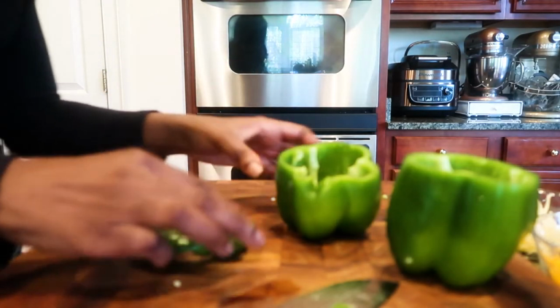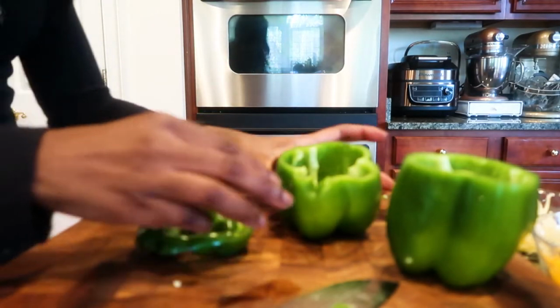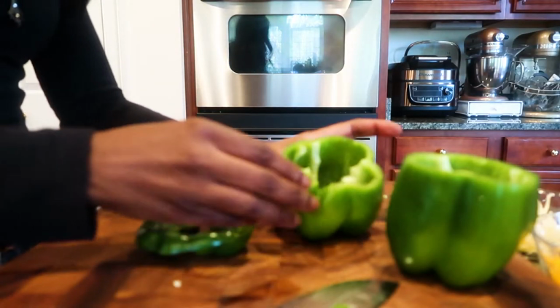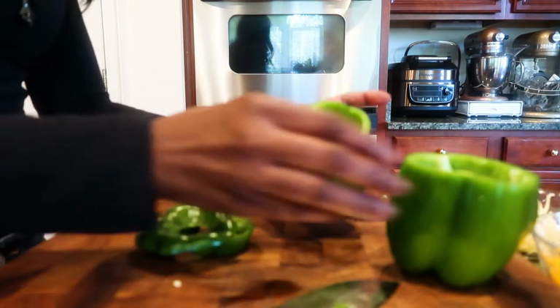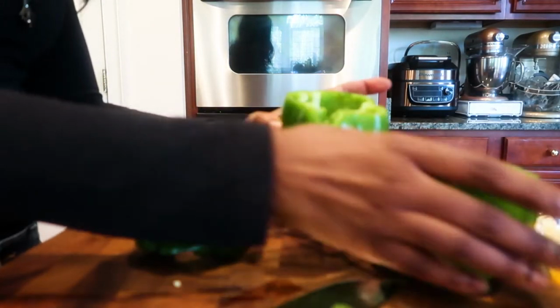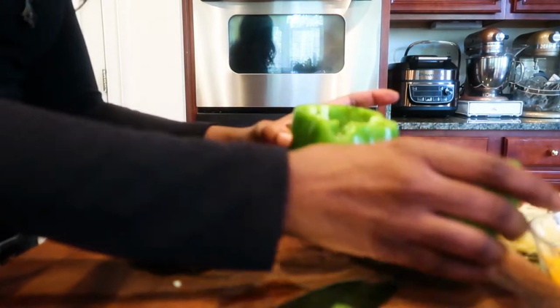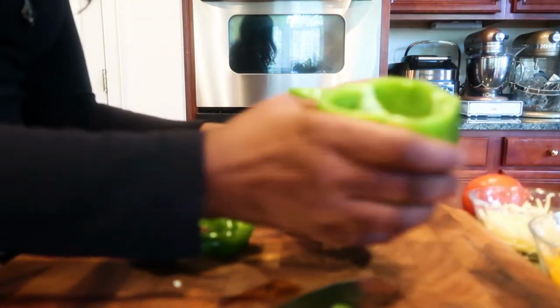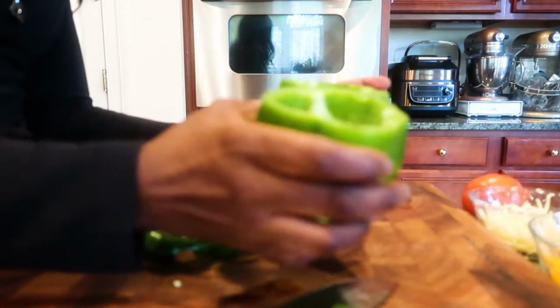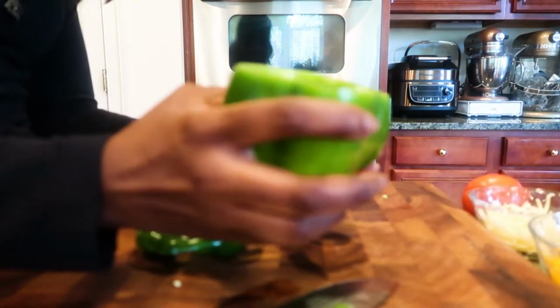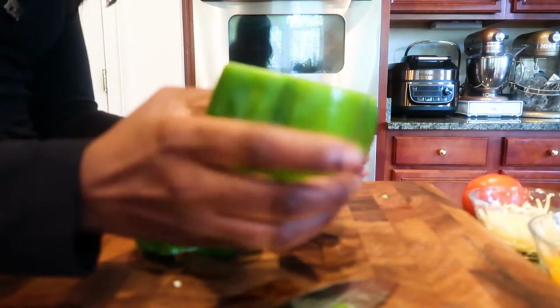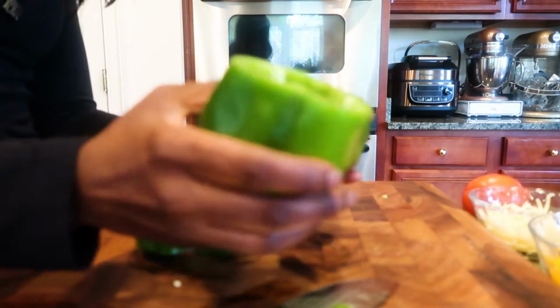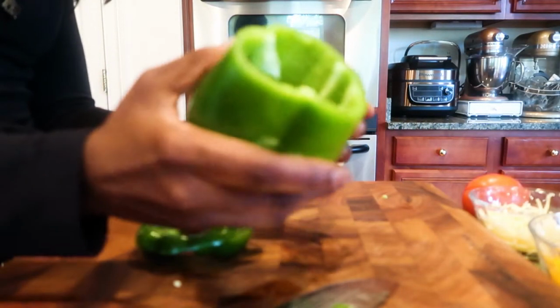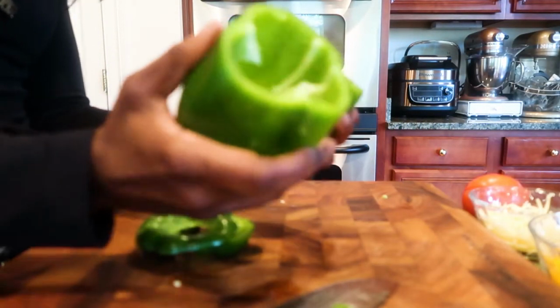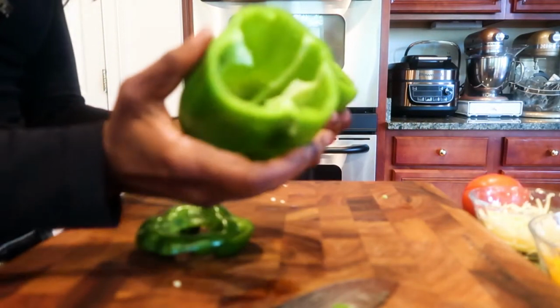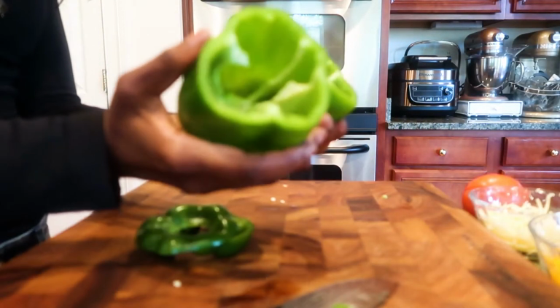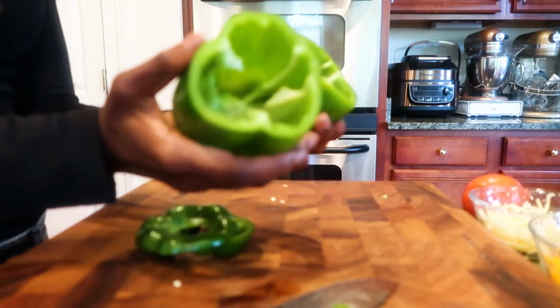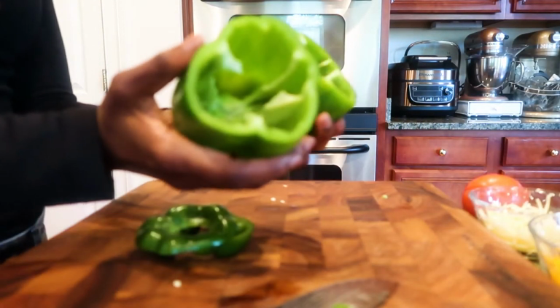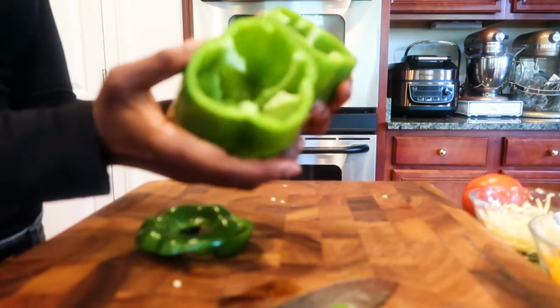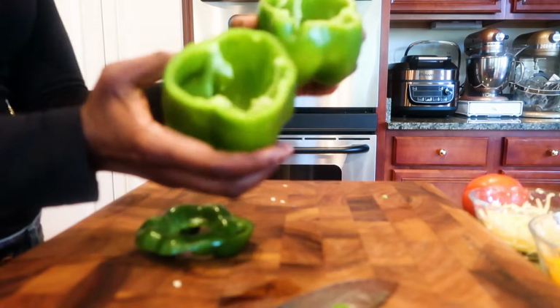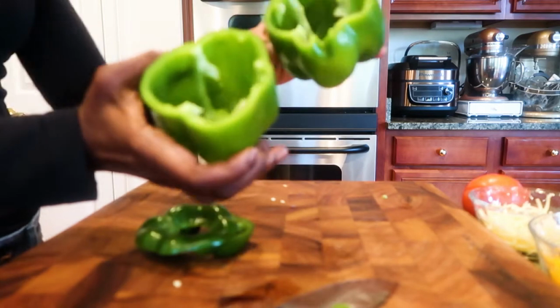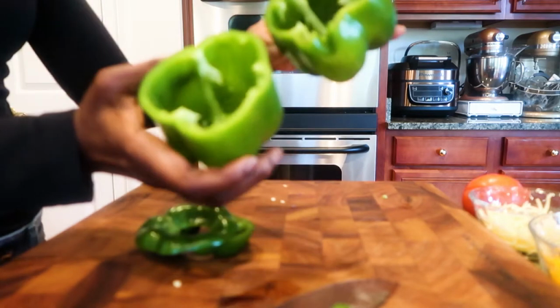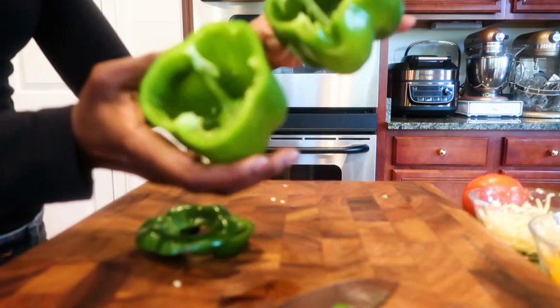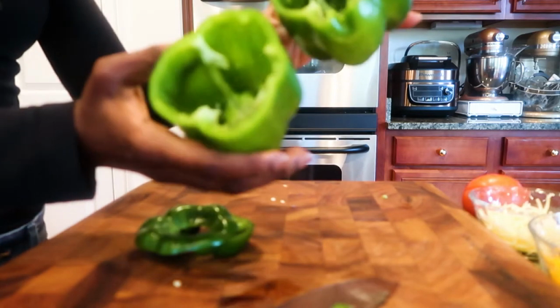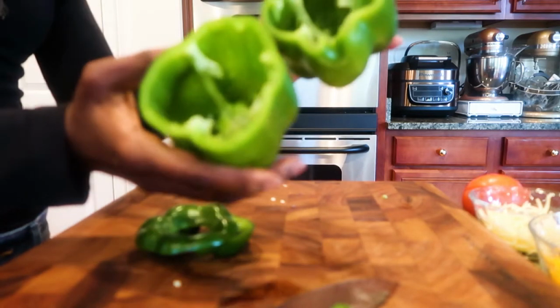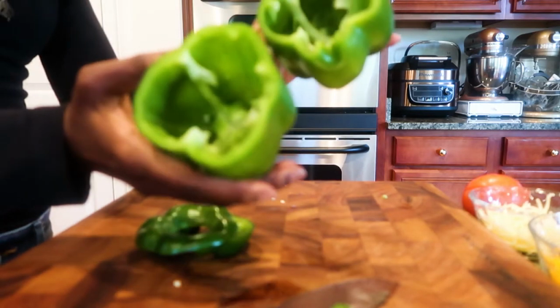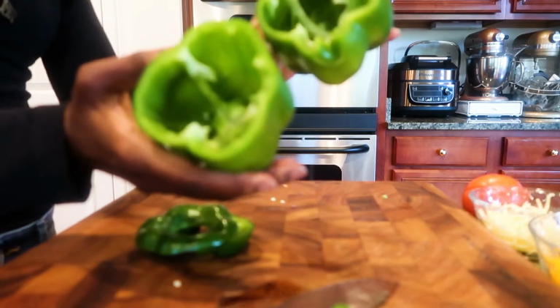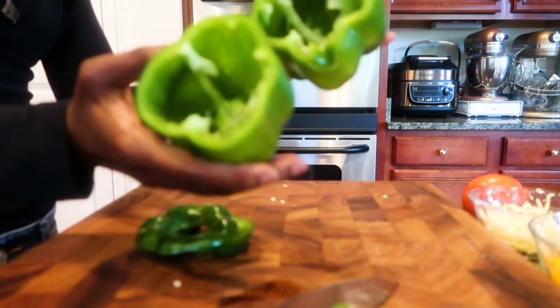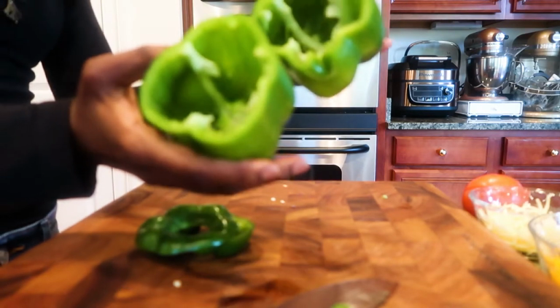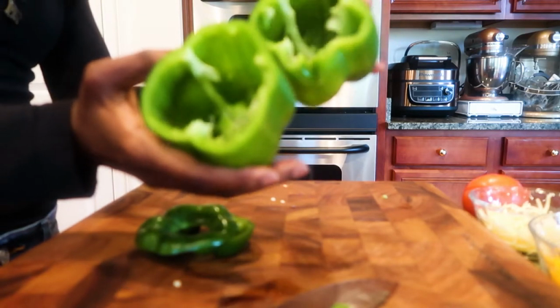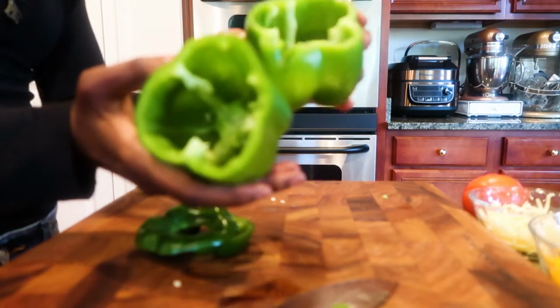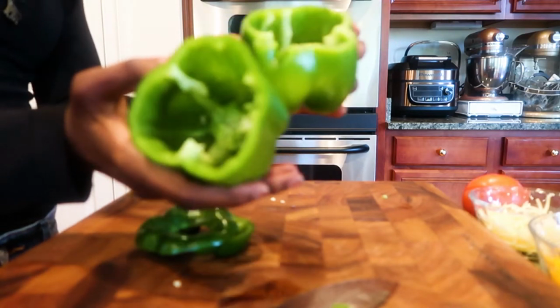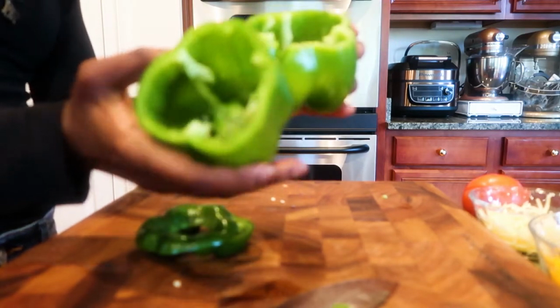I've already cut the tops of the bell peppers off and I've cleaned out the innards.